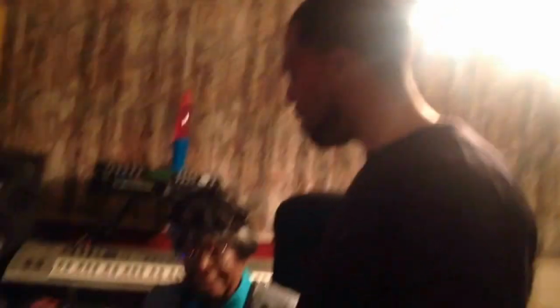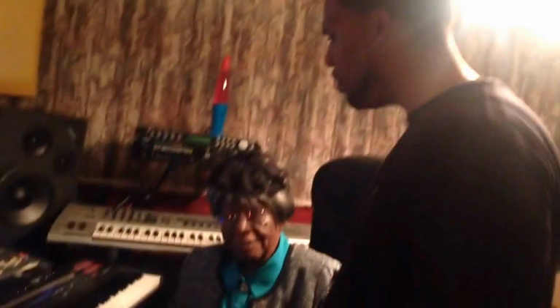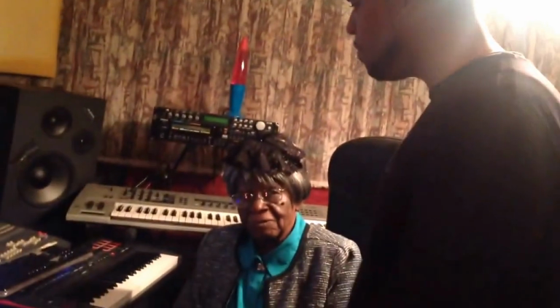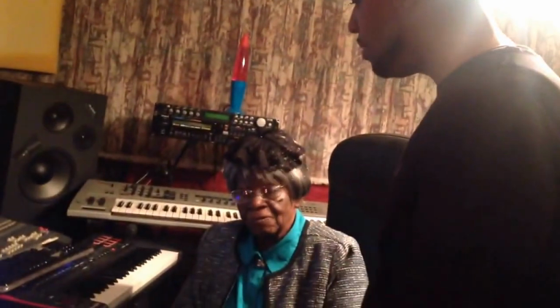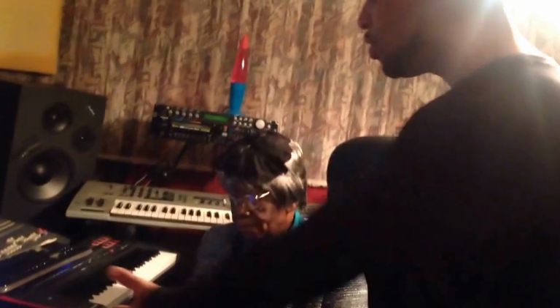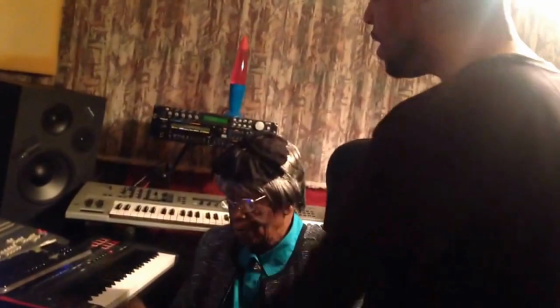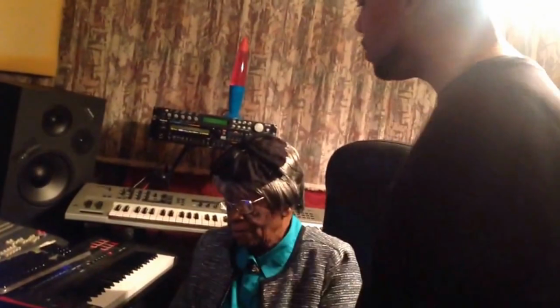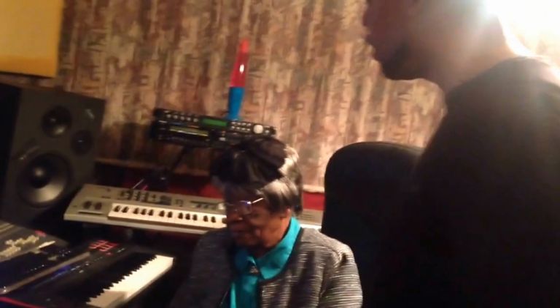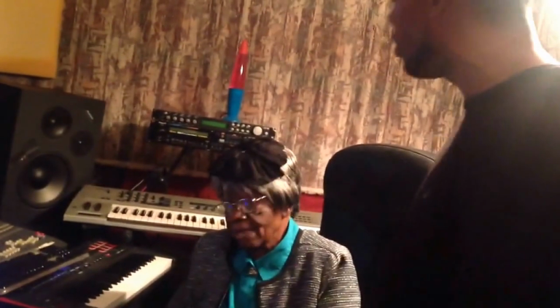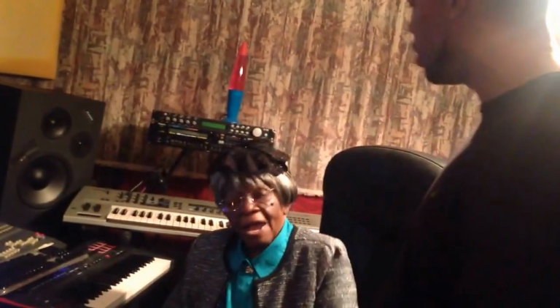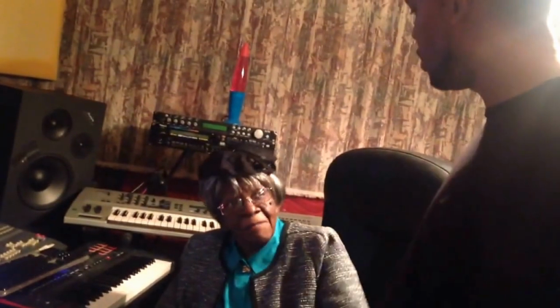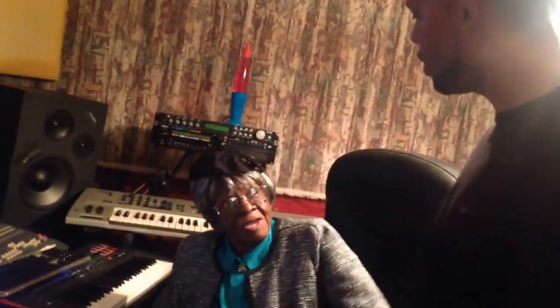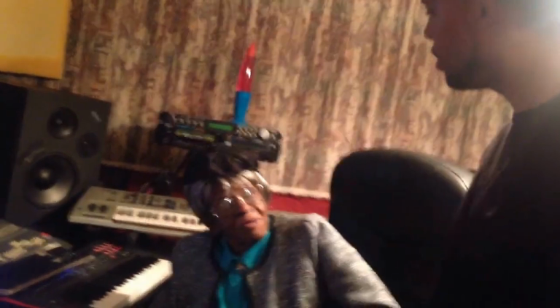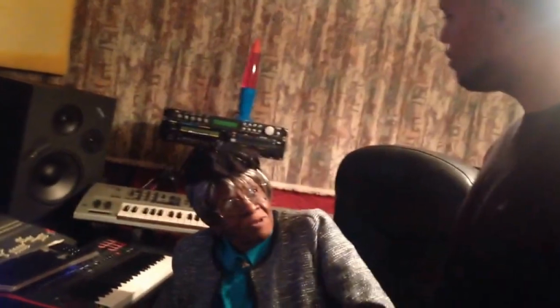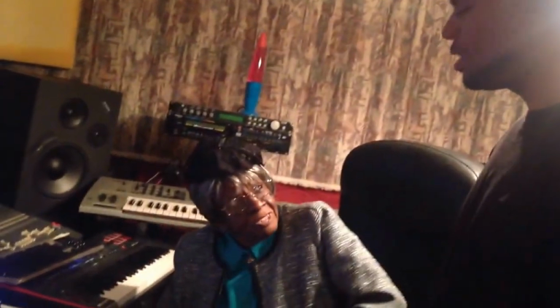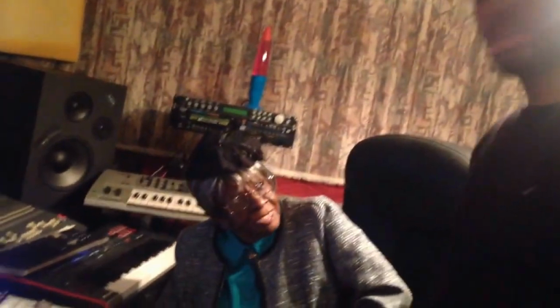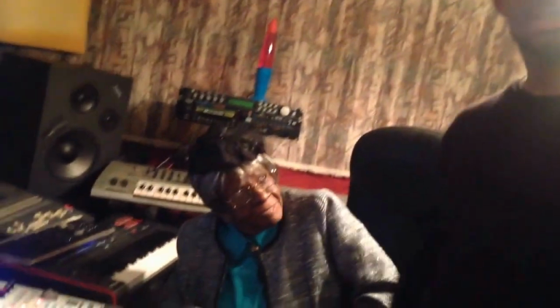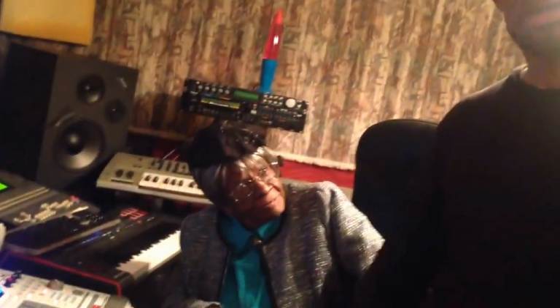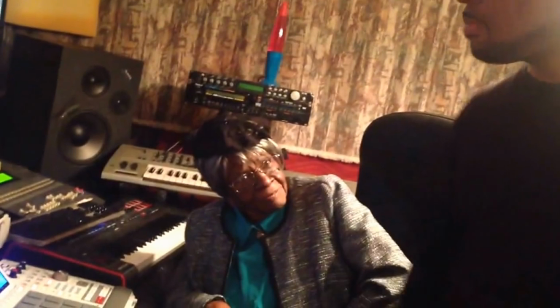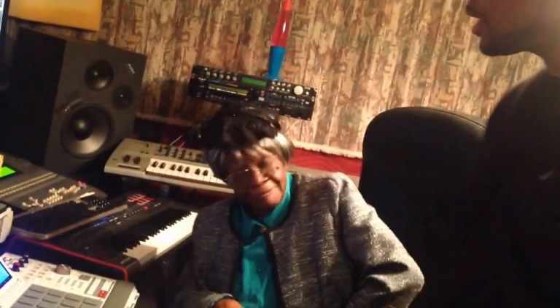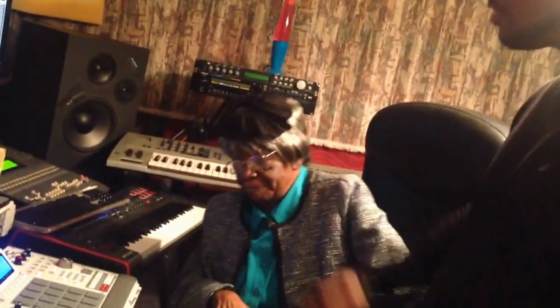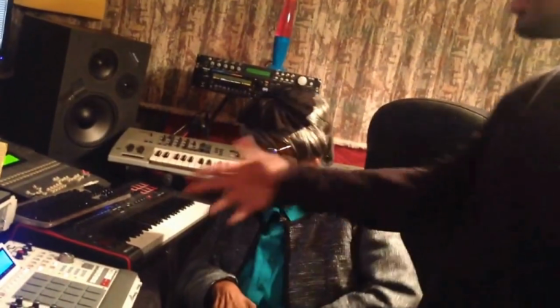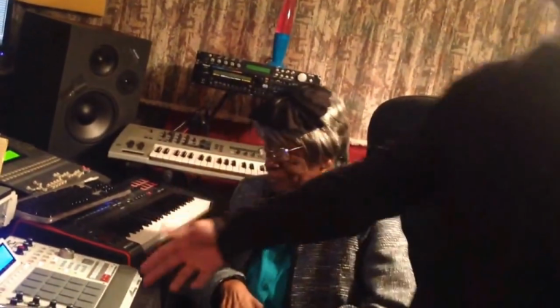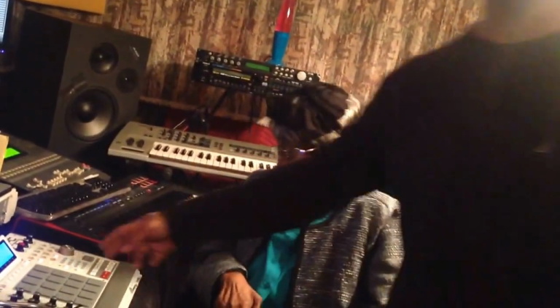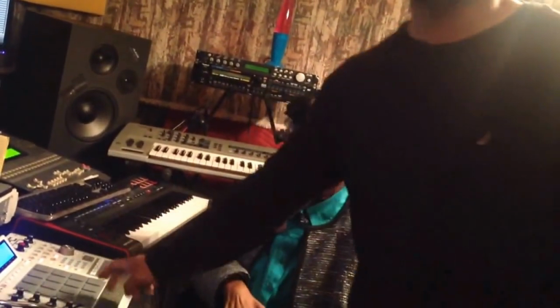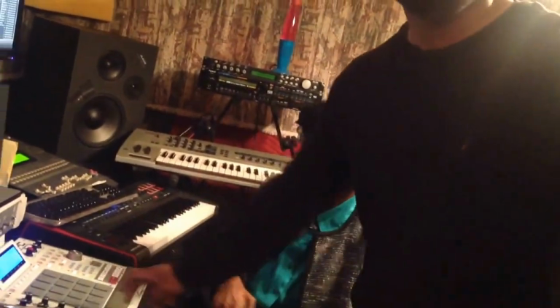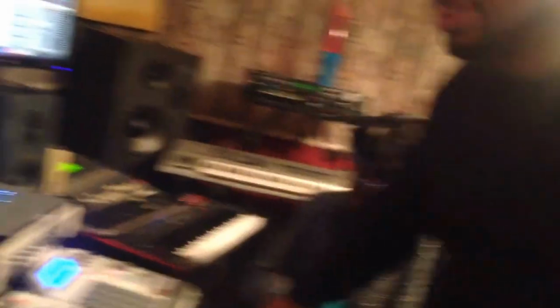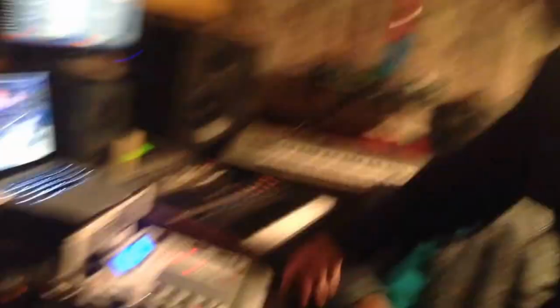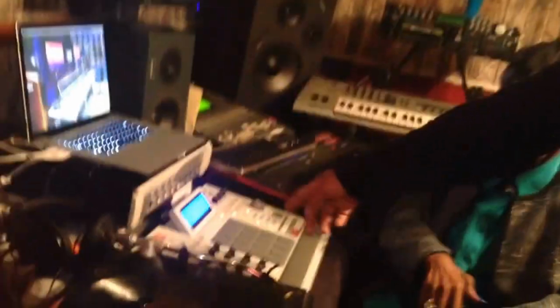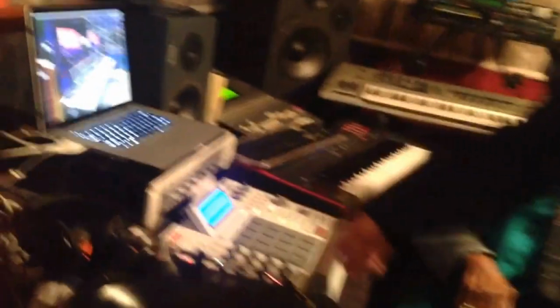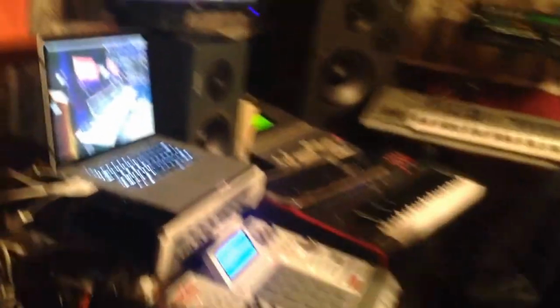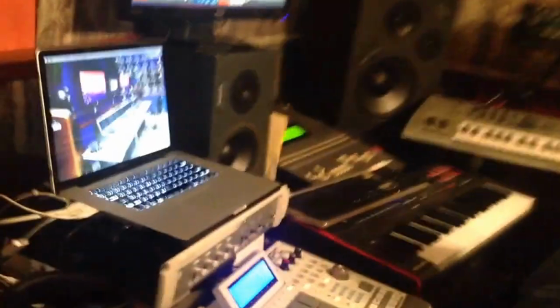Grandma, what you made this beat on? I made it on the rental sound. Oh my God, the rental sound. She uses the MPC Renaissance. Look at this.